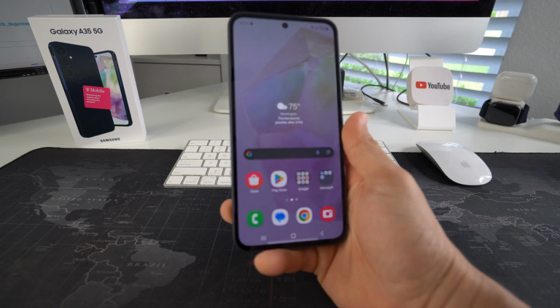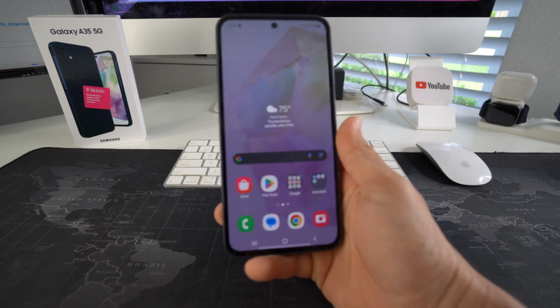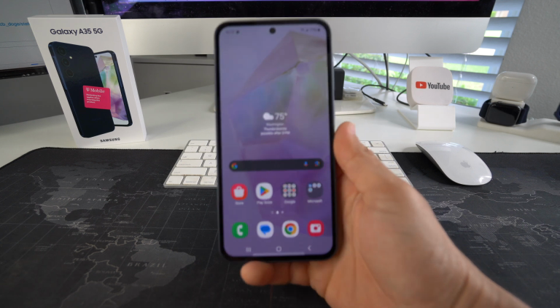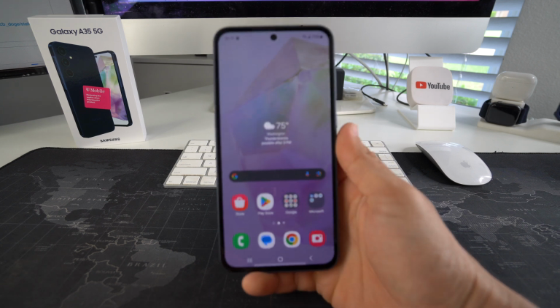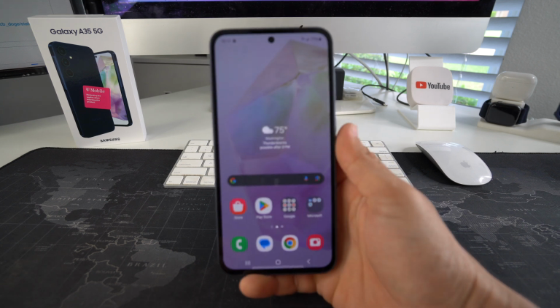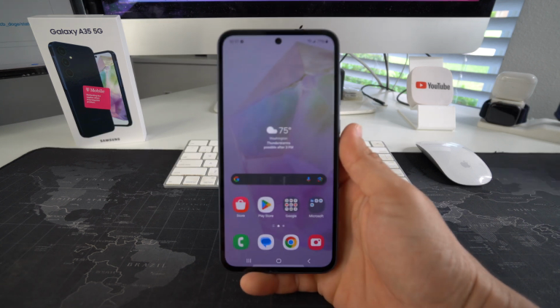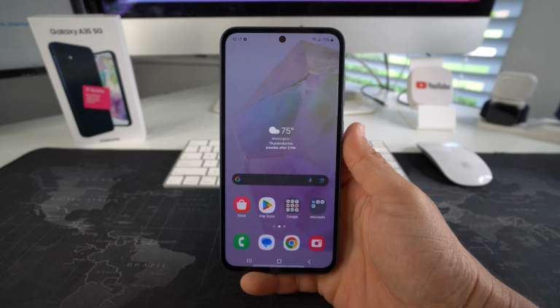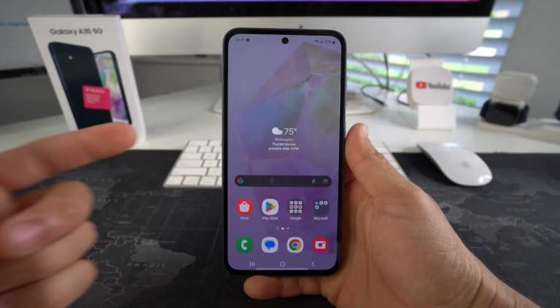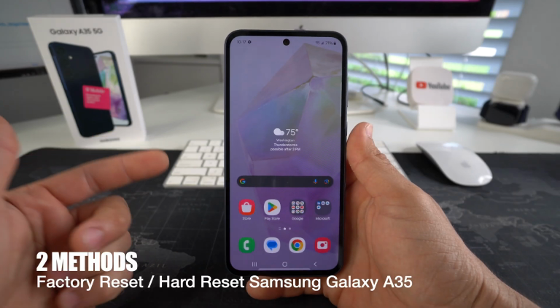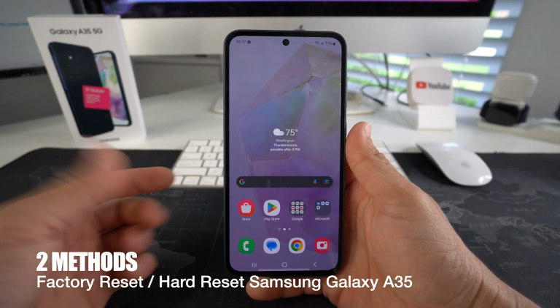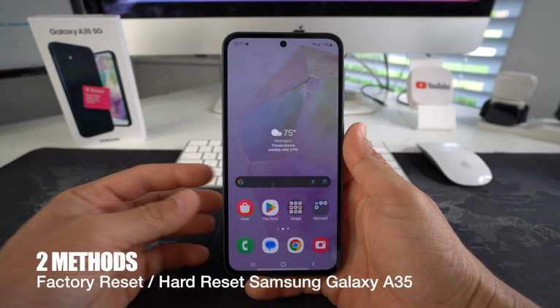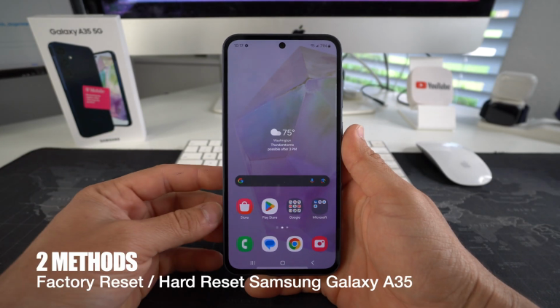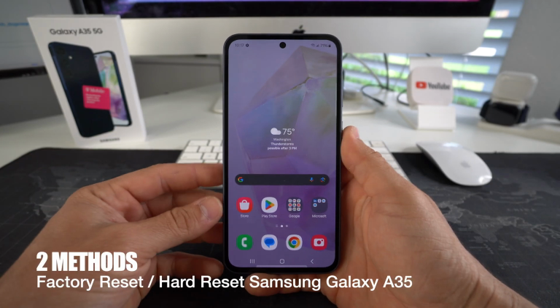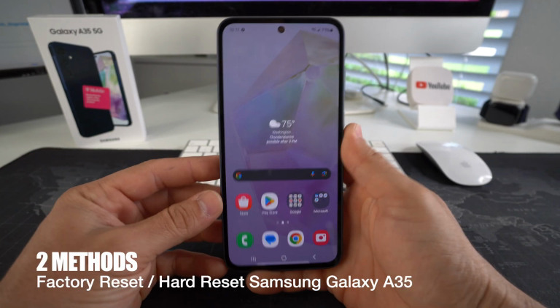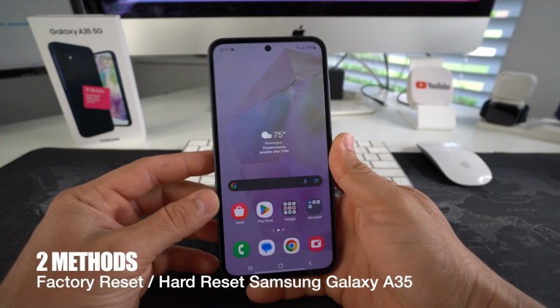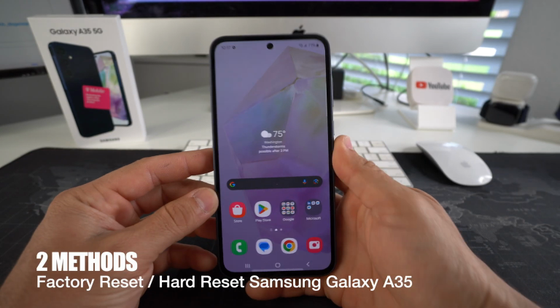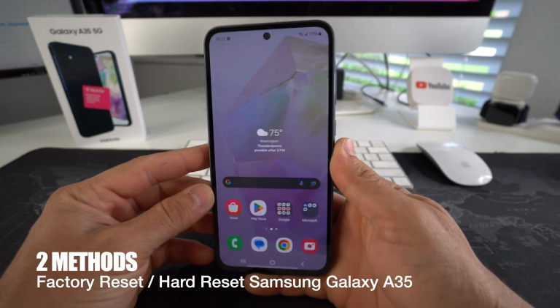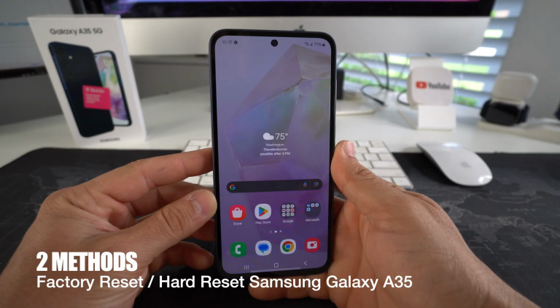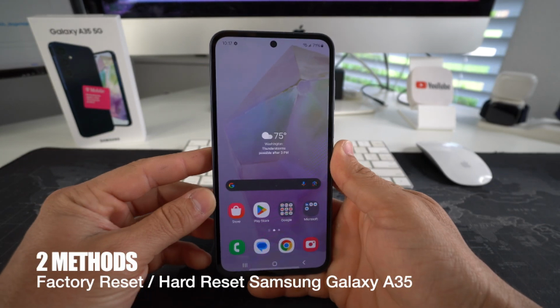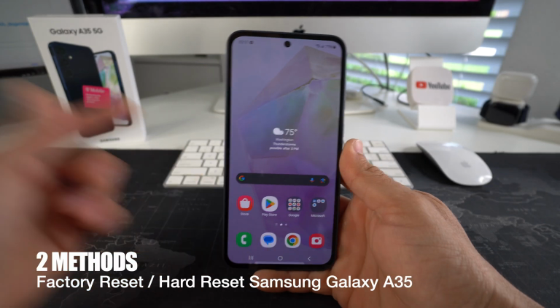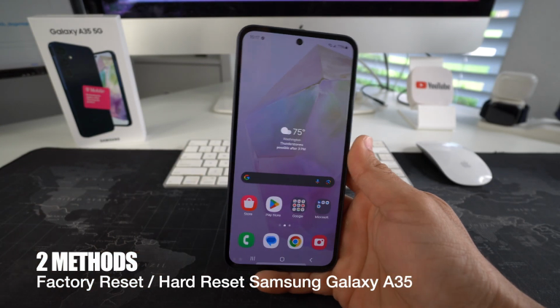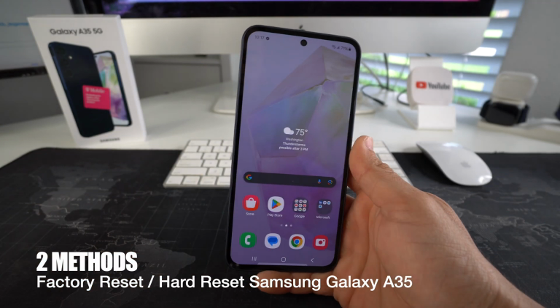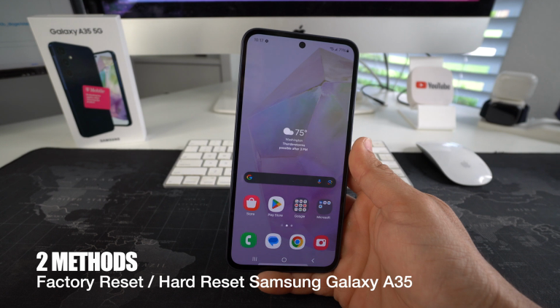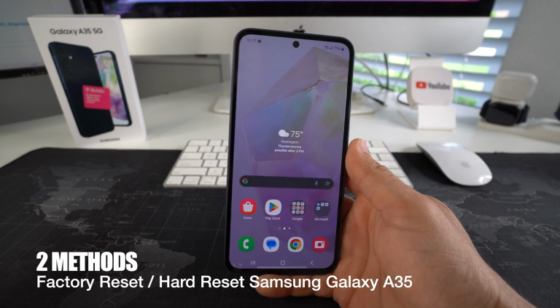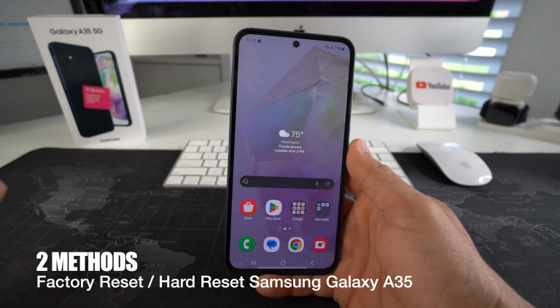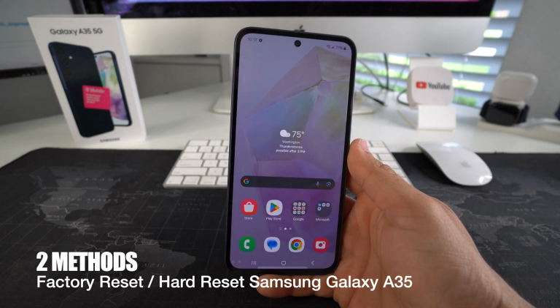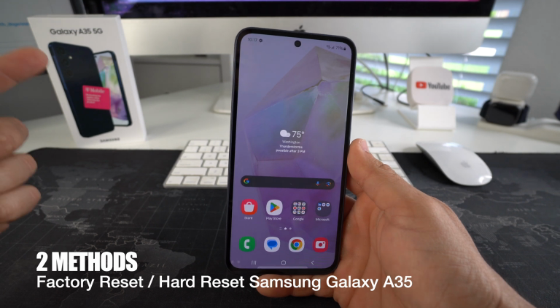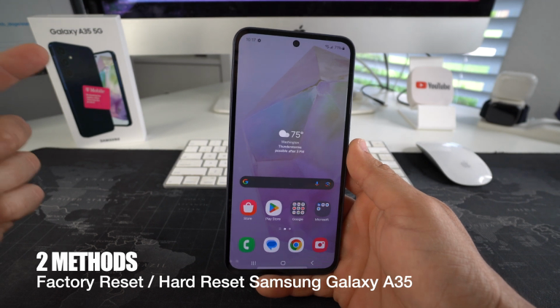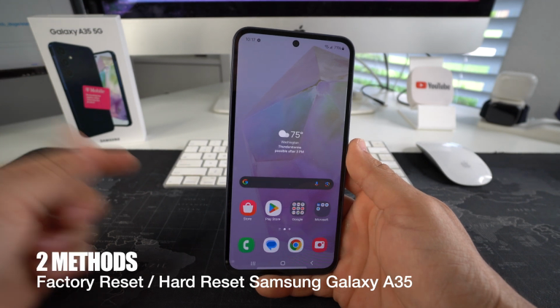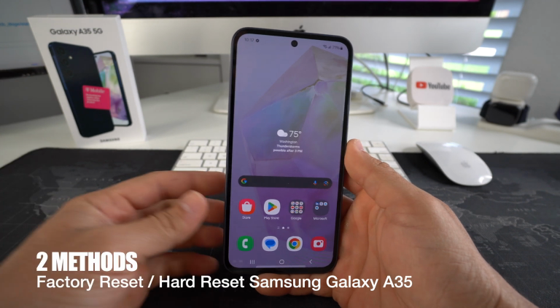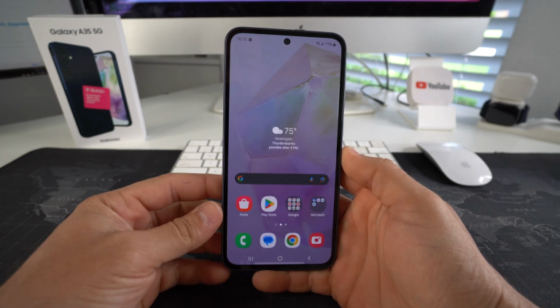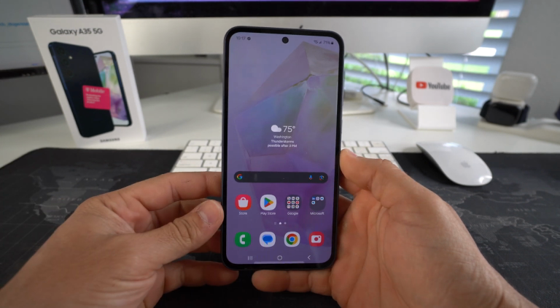Hey there, what's up? In this video I'm going to show you how you can factory reset your Samsung Galaxy A35 5G.